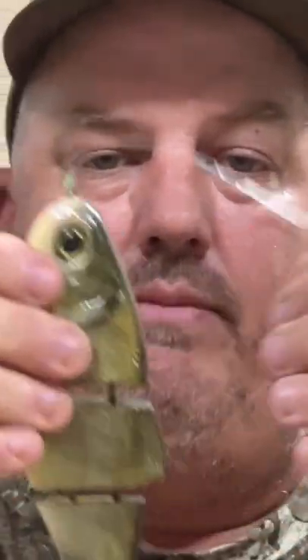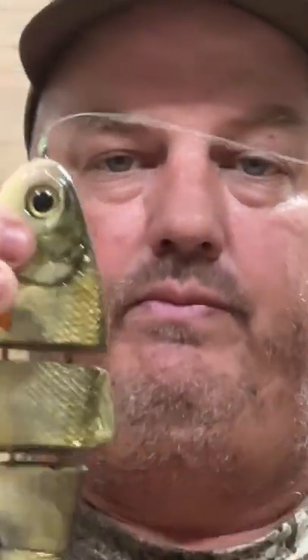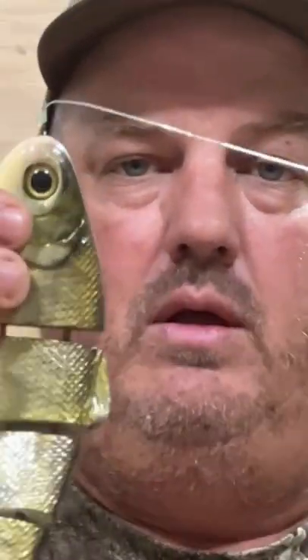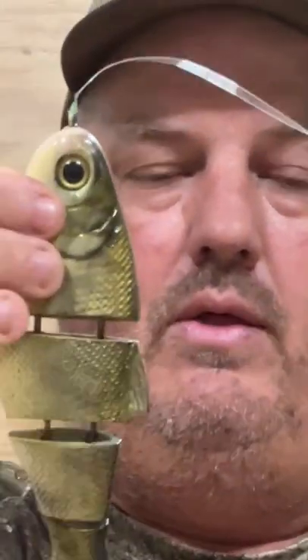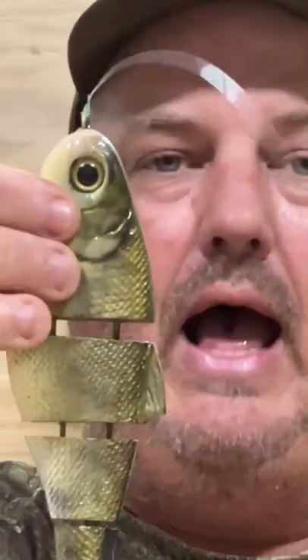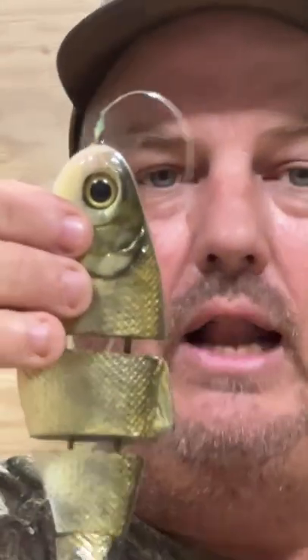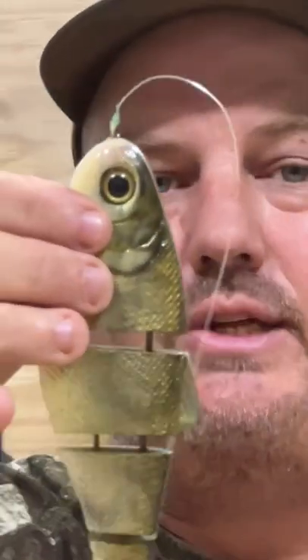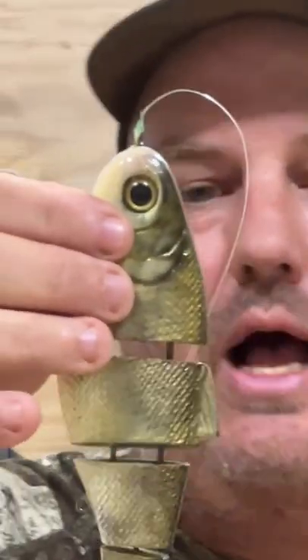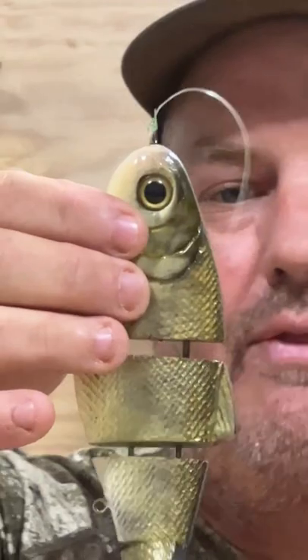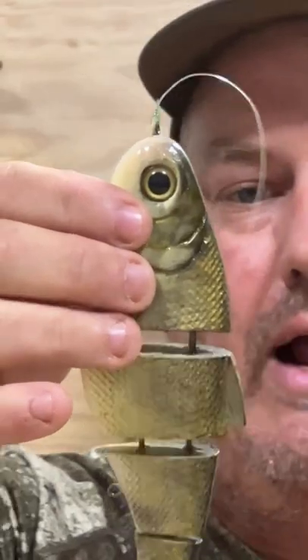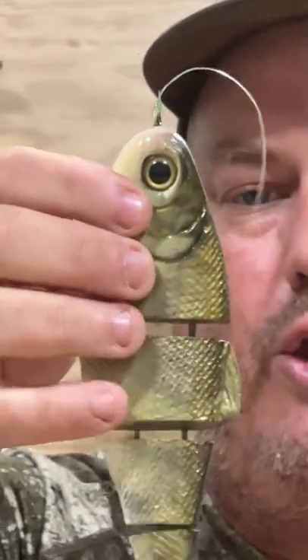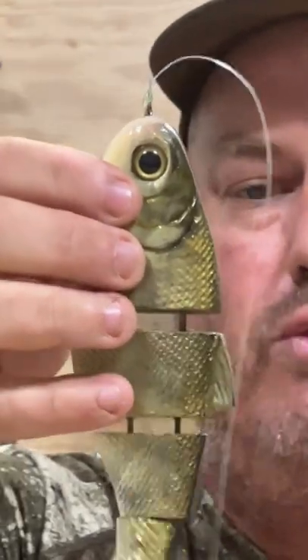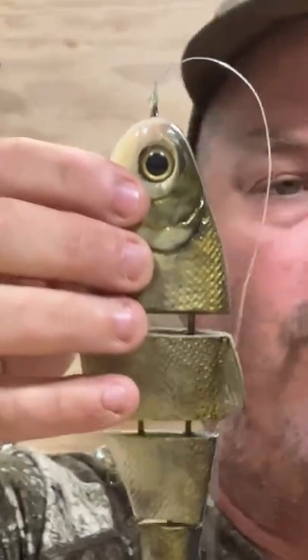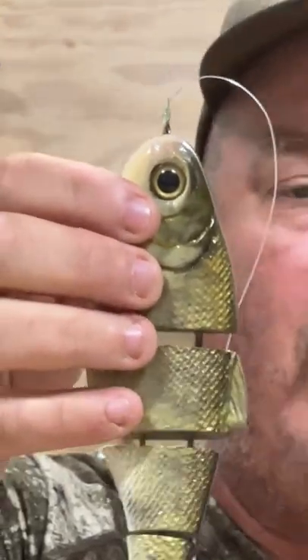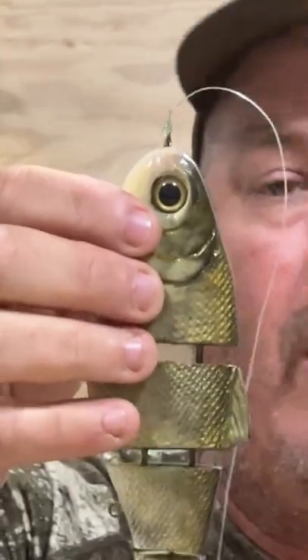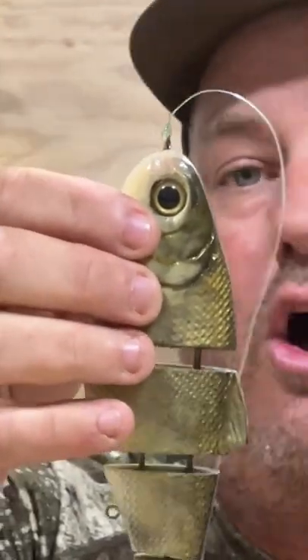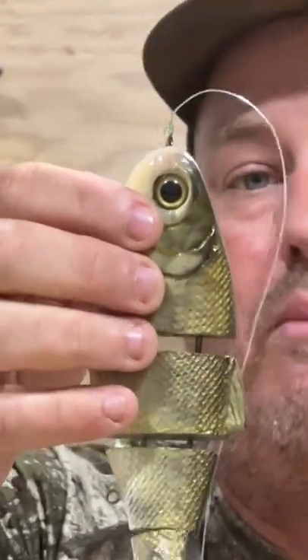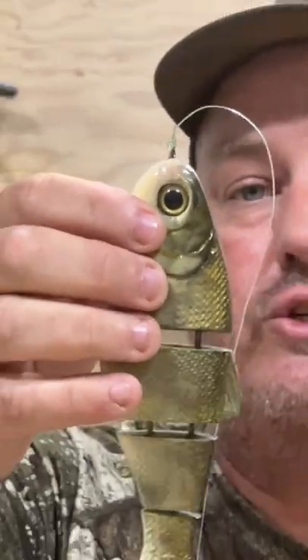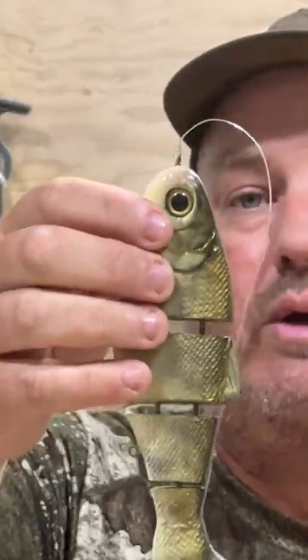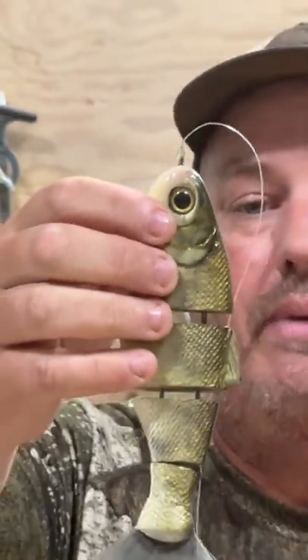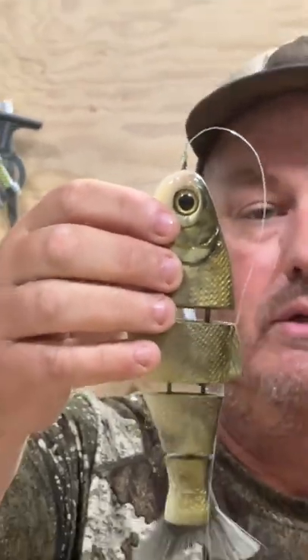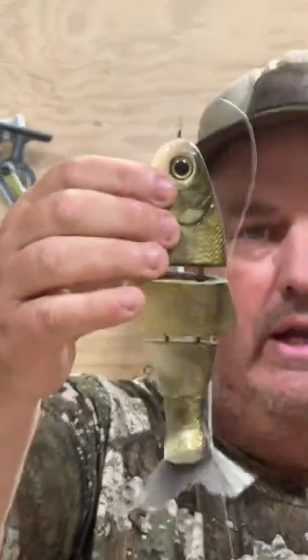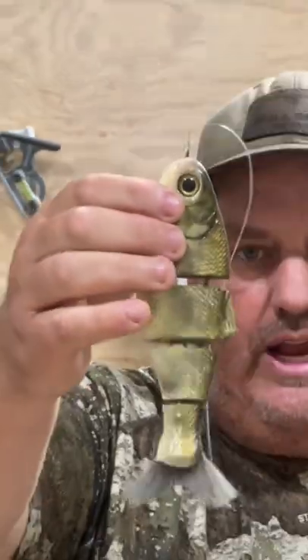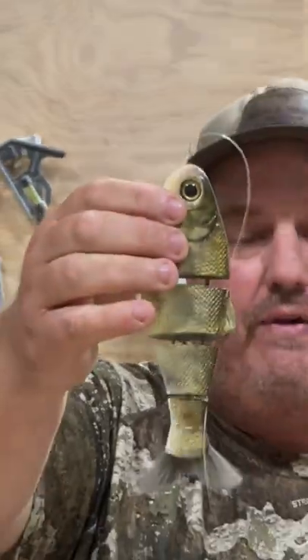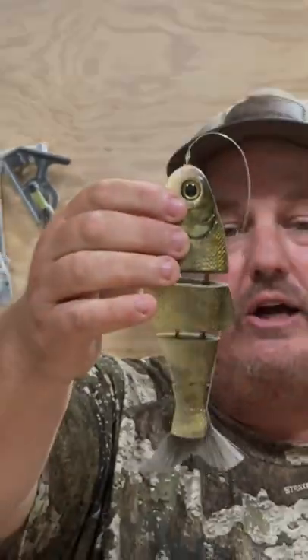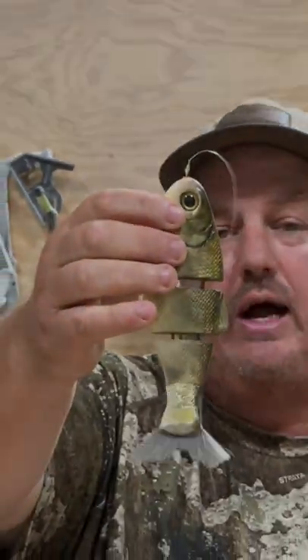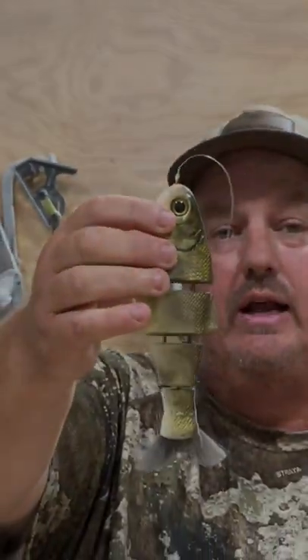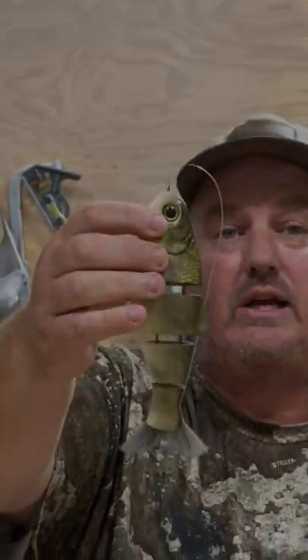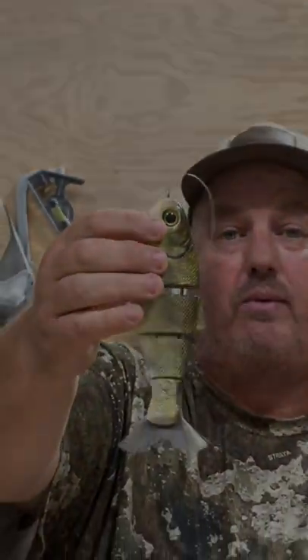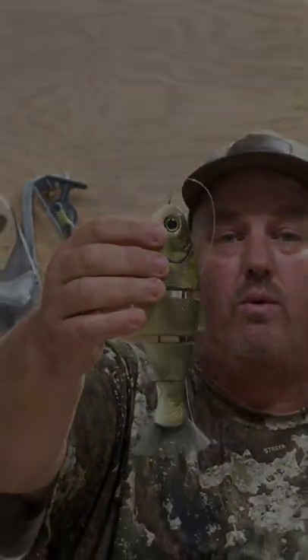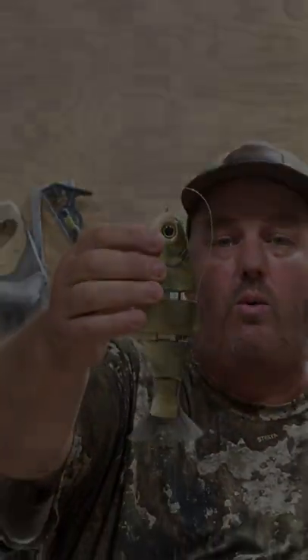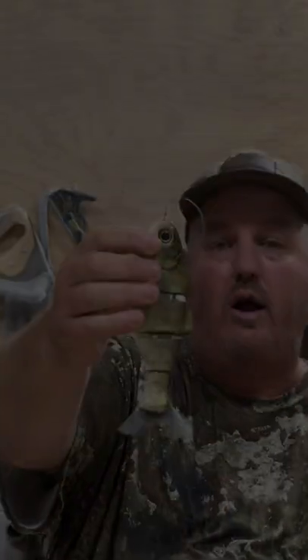That is the knot I use for tying all my swim baits. Give that a try next time you're on the water.